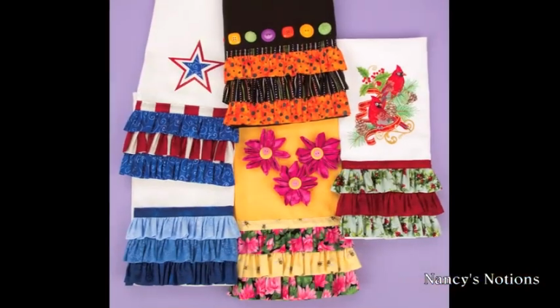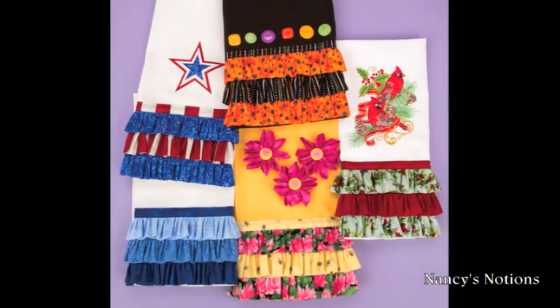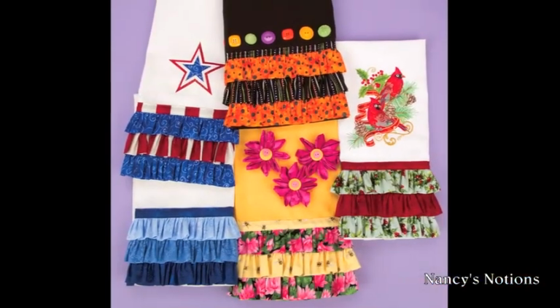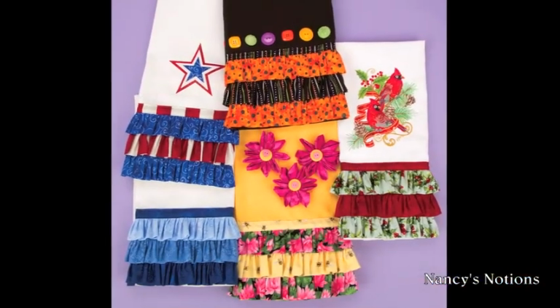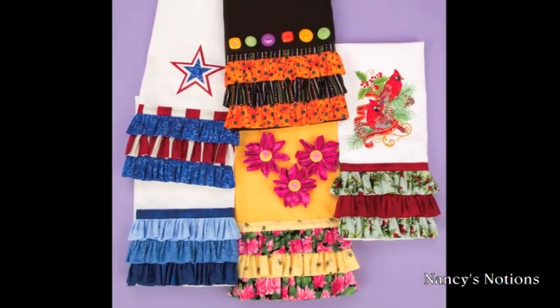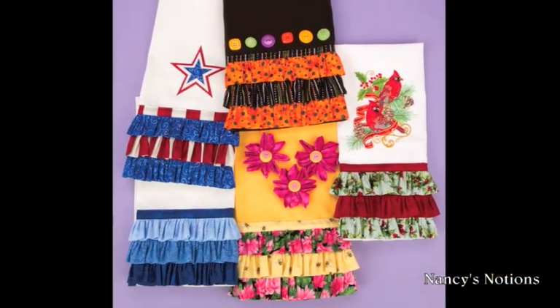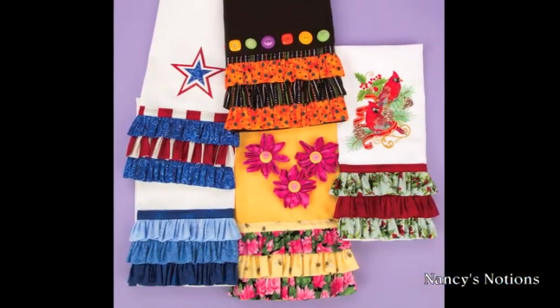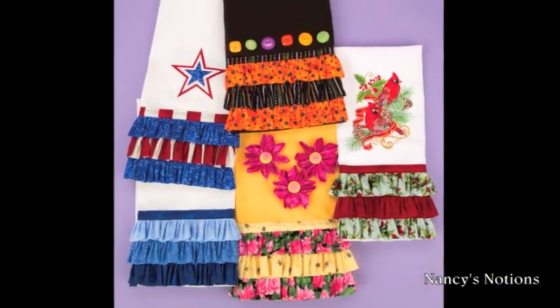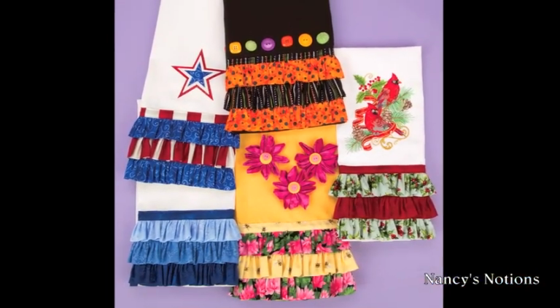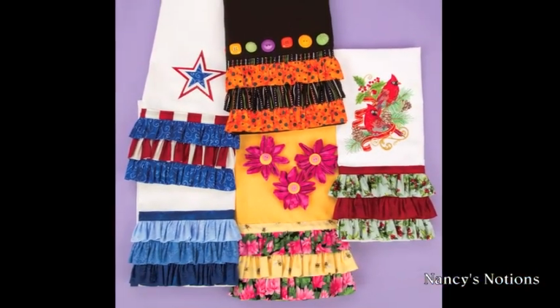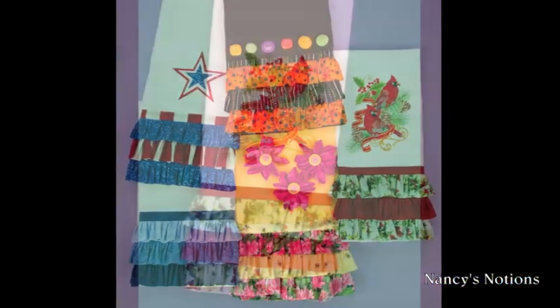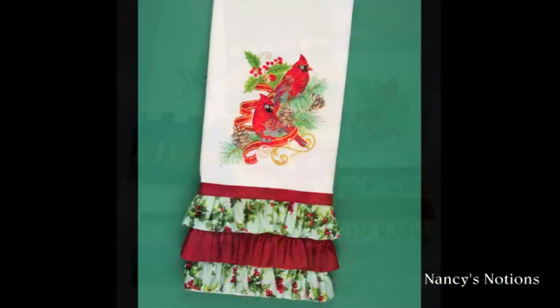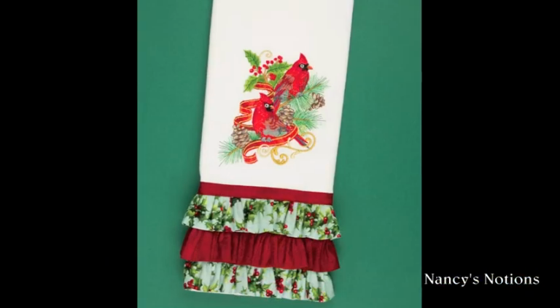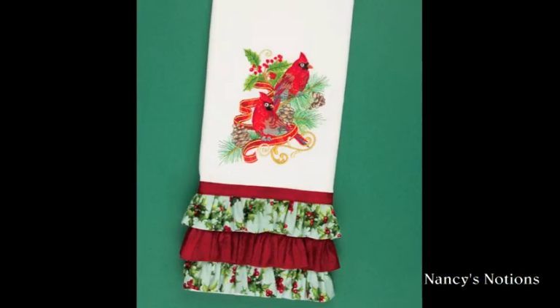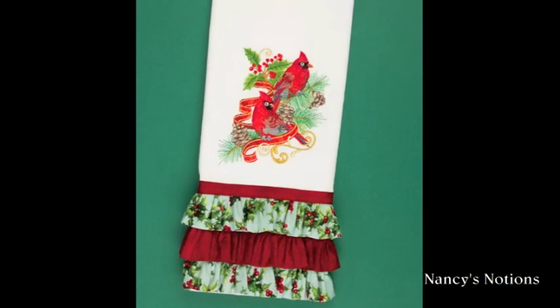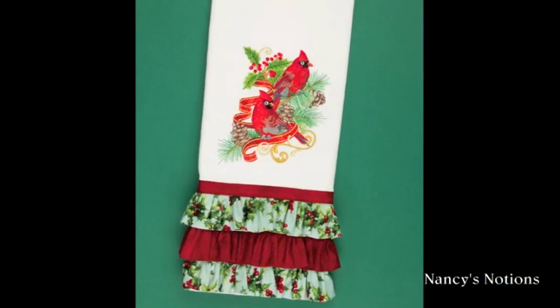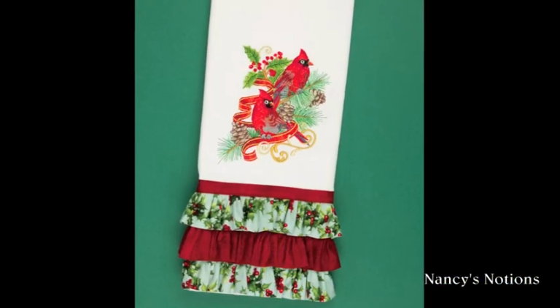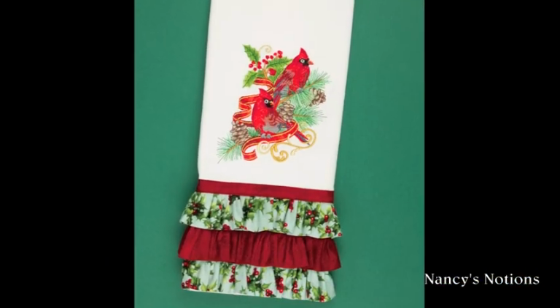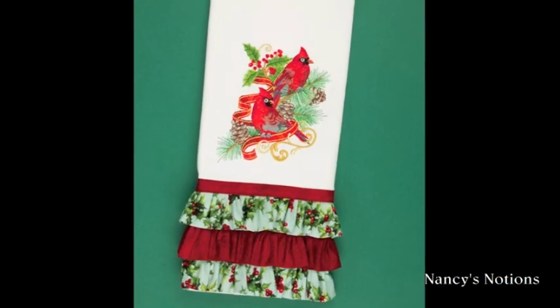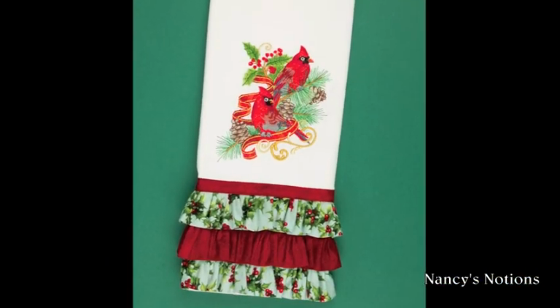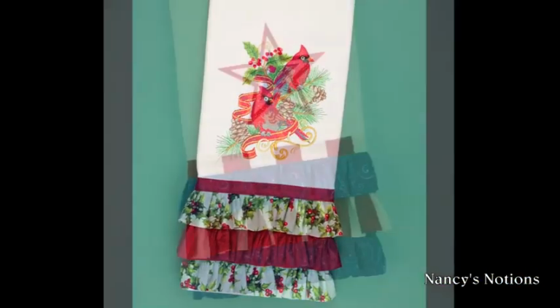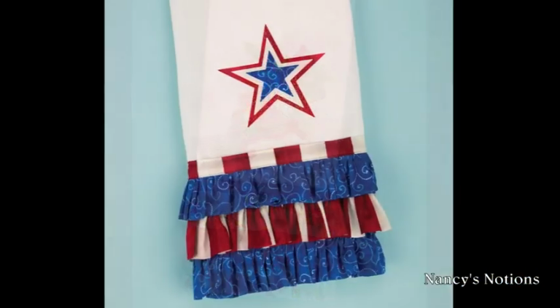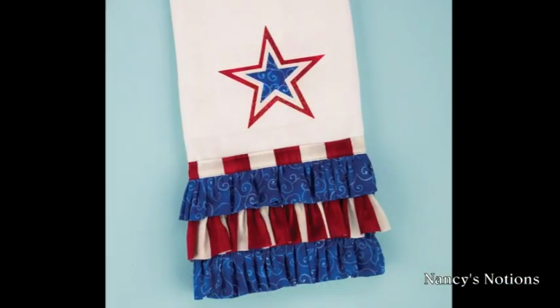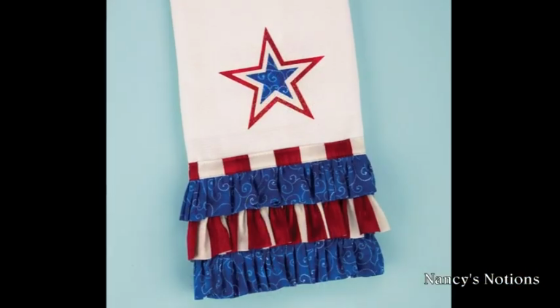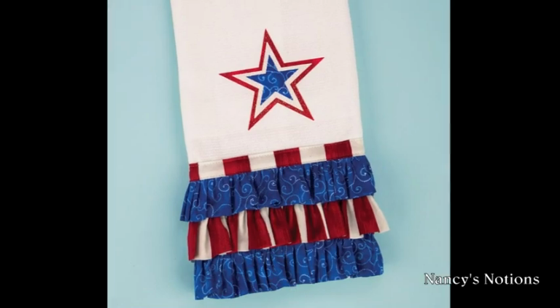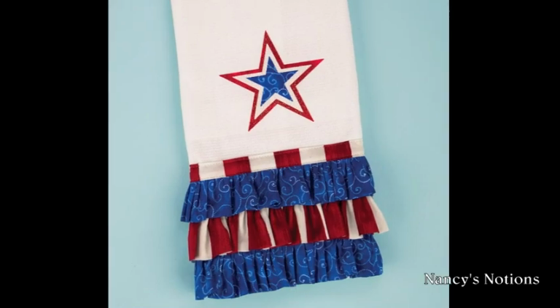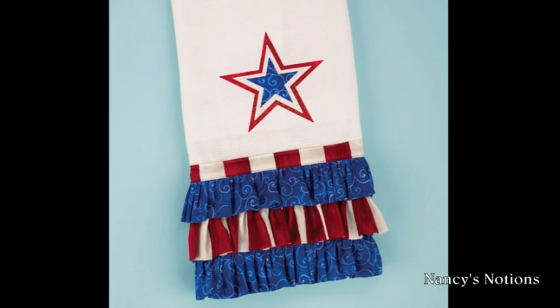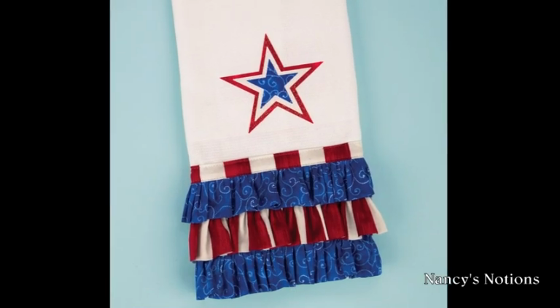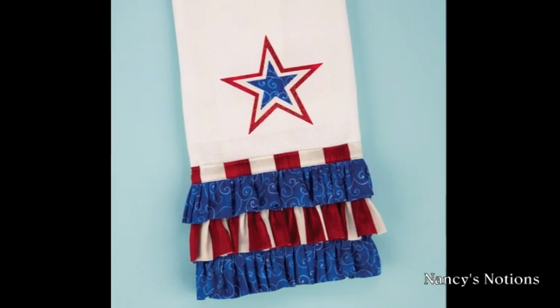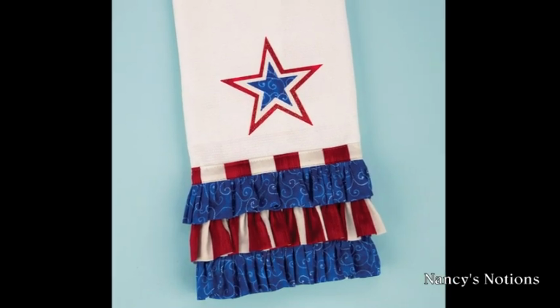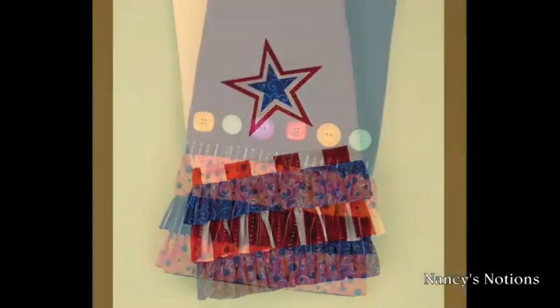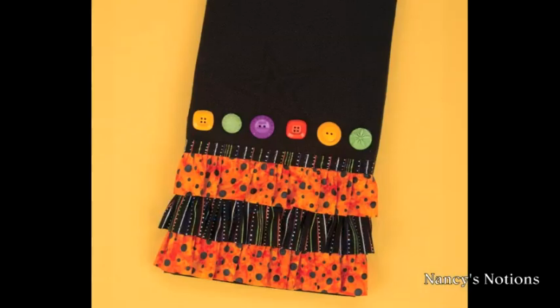Make designer towels by adding your favorite embroidery, applique designs, buttons, or fabric flowers using your favorite embellishing technique.